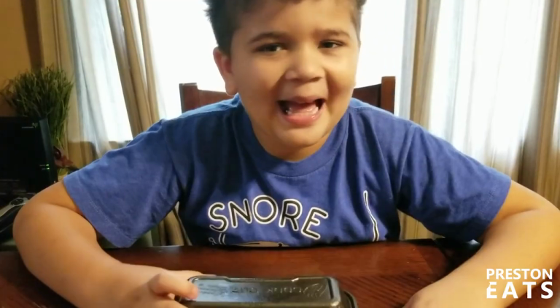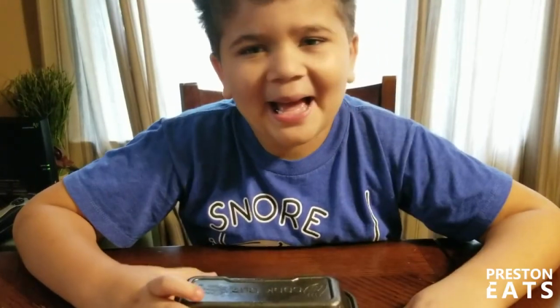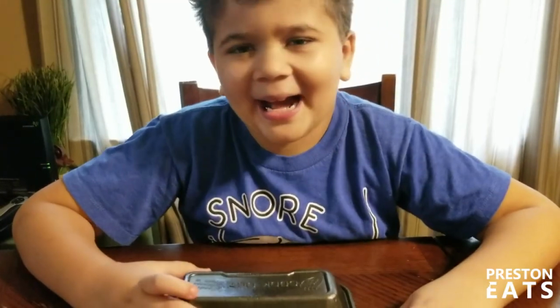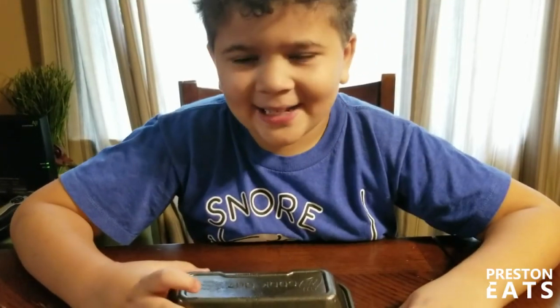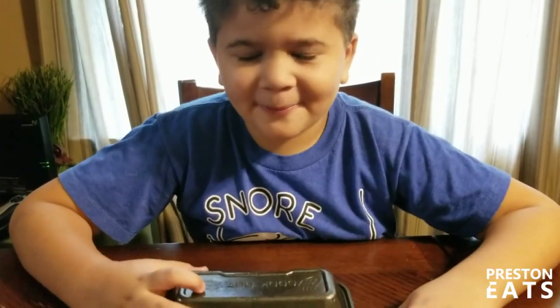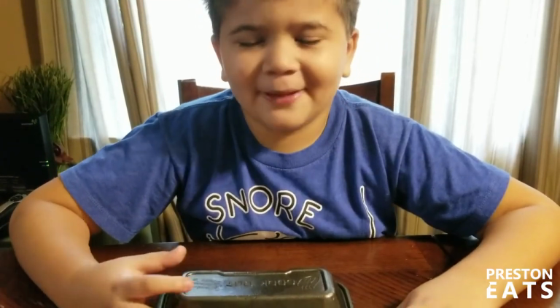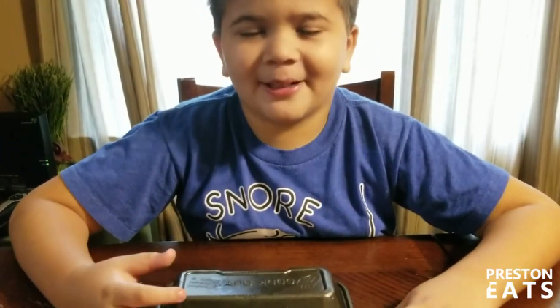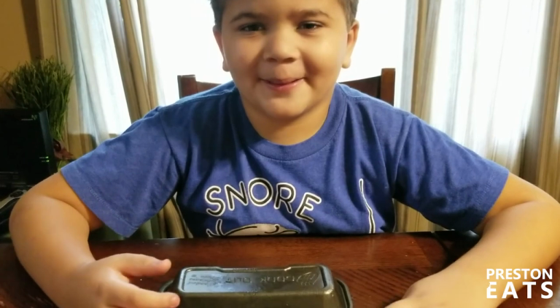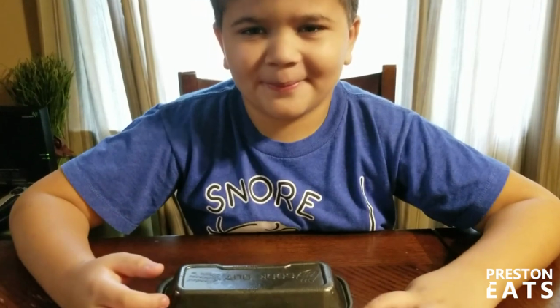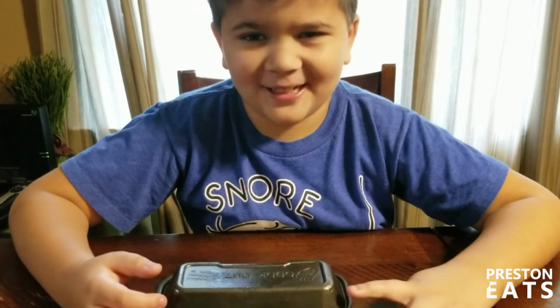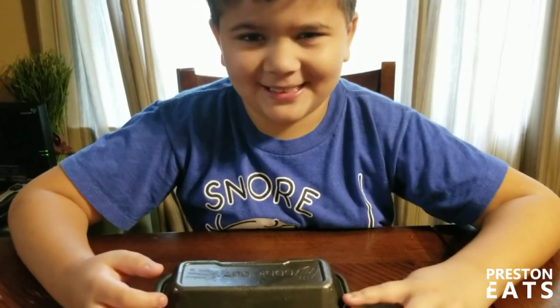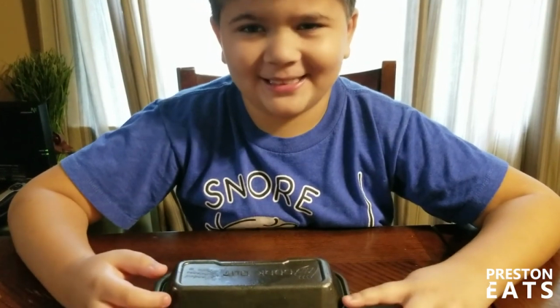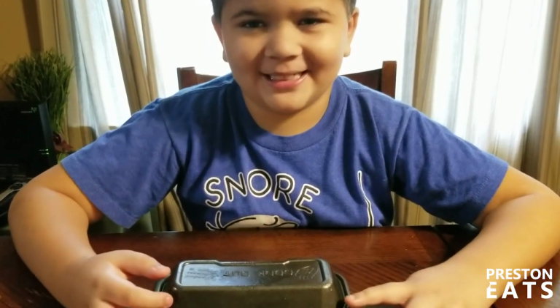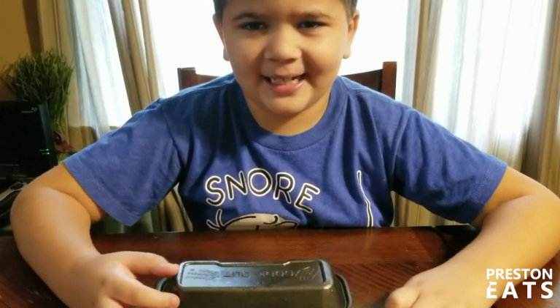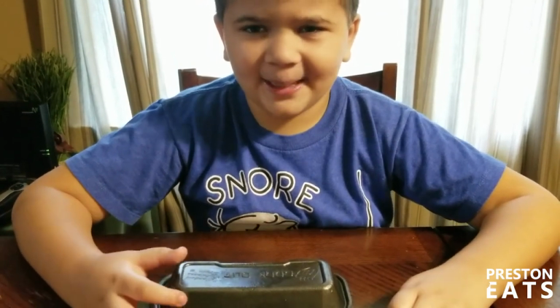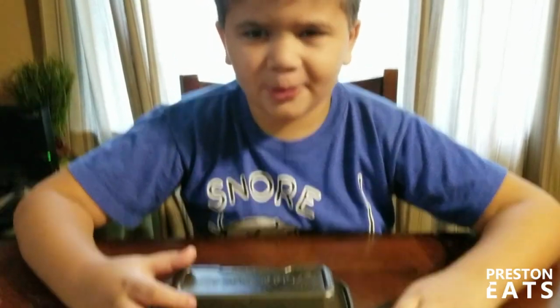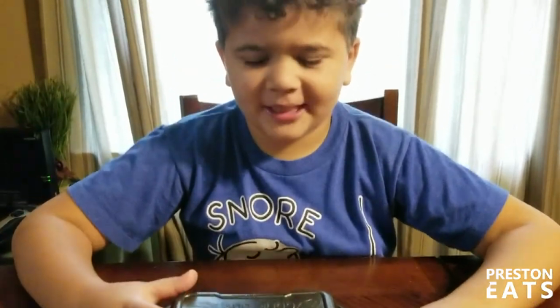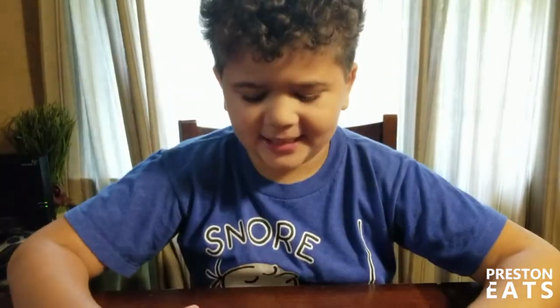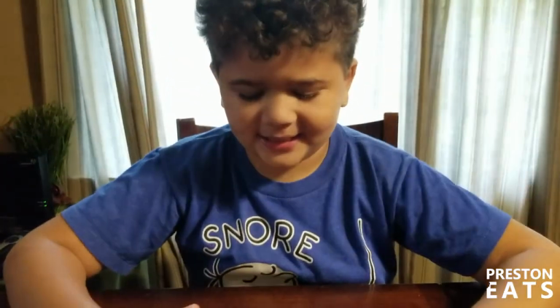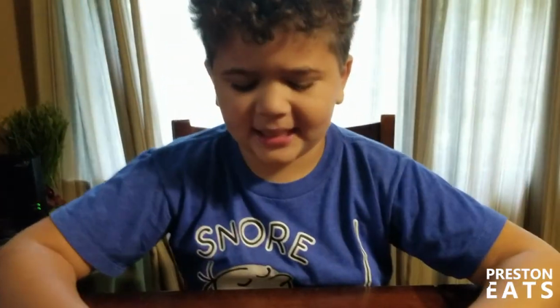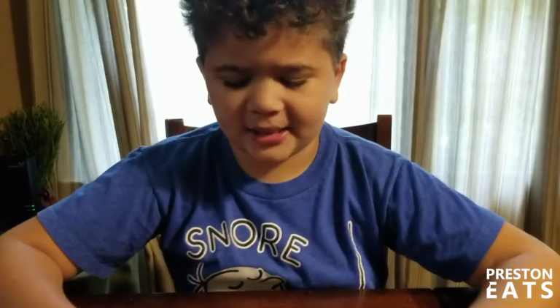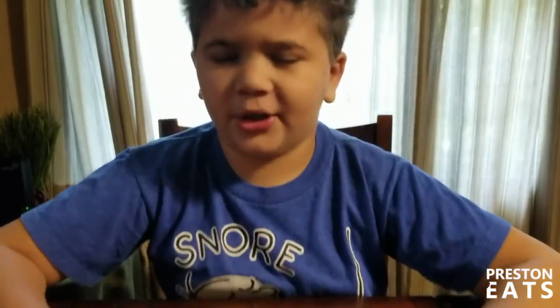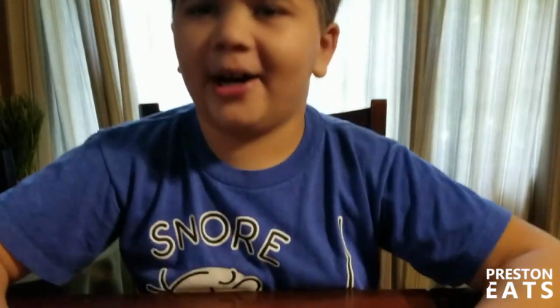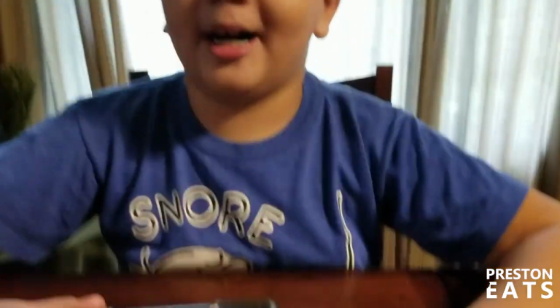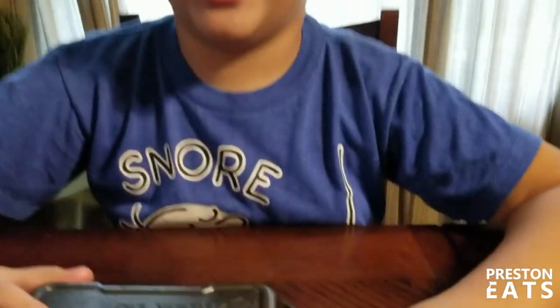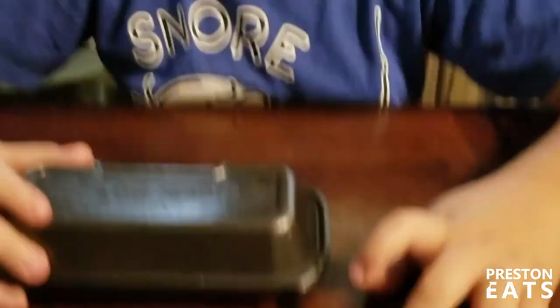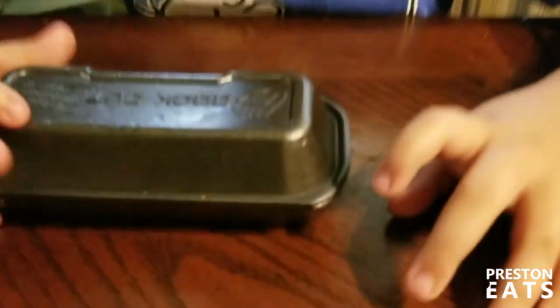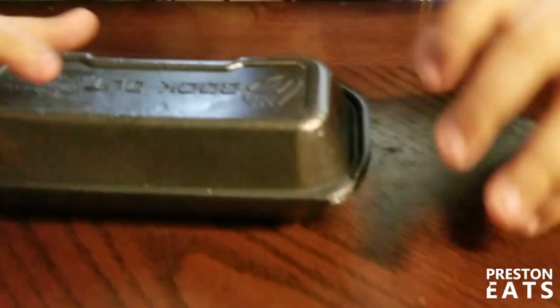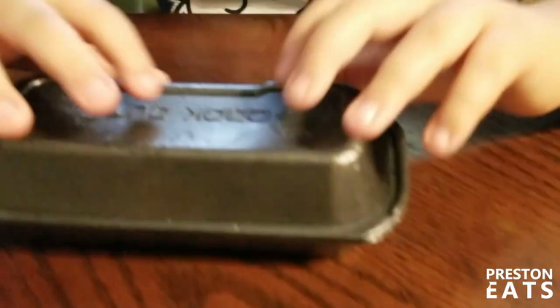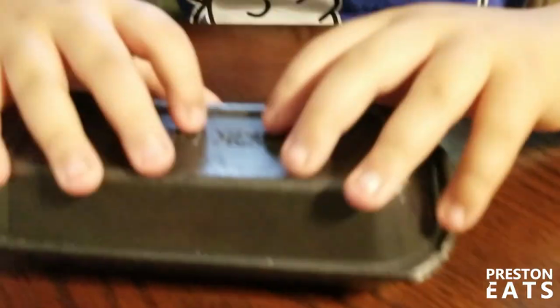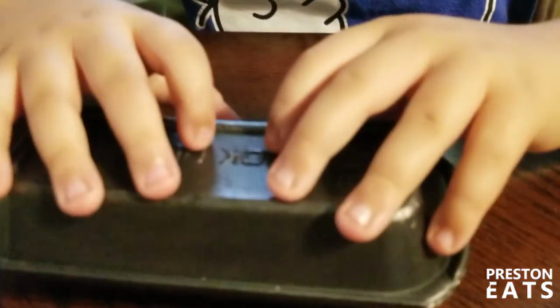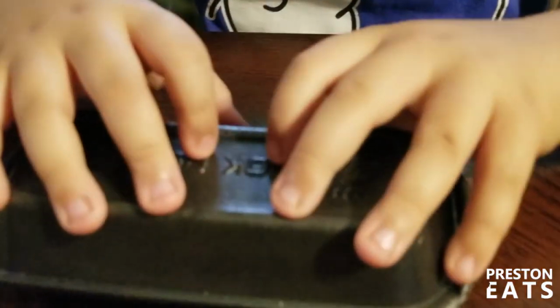Hi everybody, welcome to the Press Eats. Today I'm going to be eating a cookout hot dog. Let's get started.